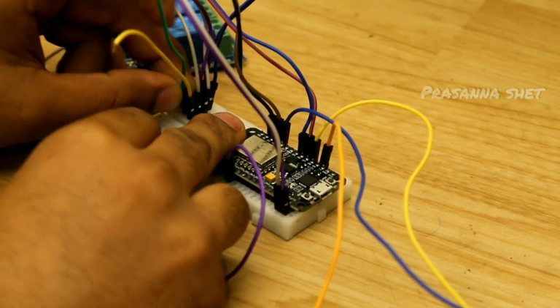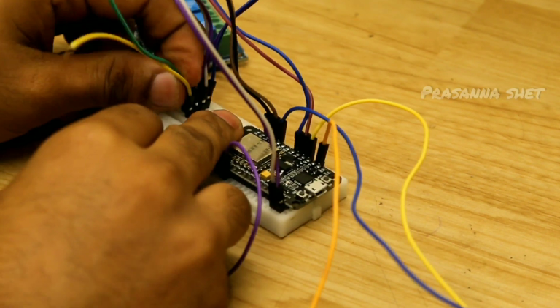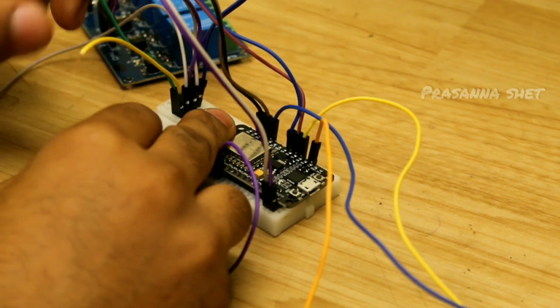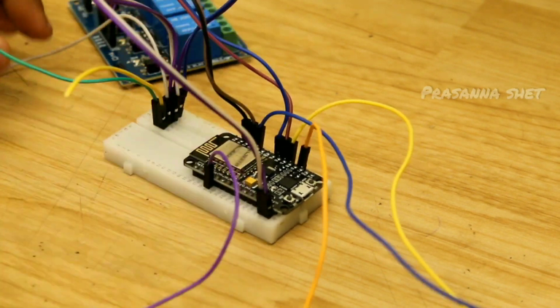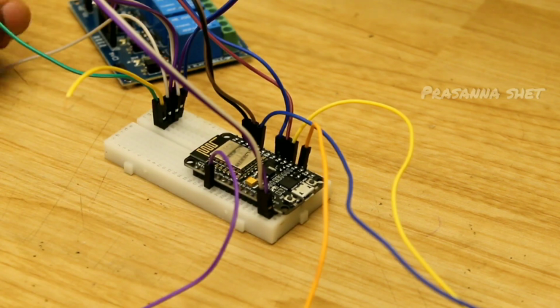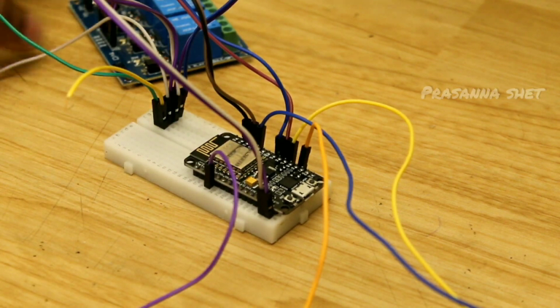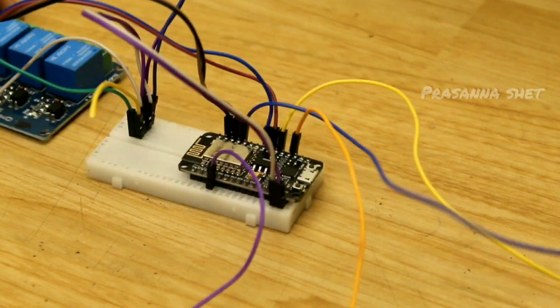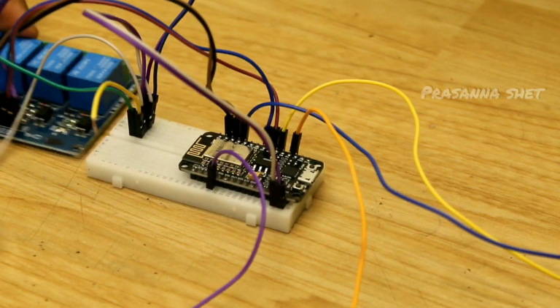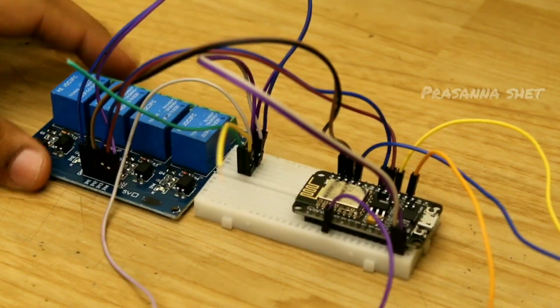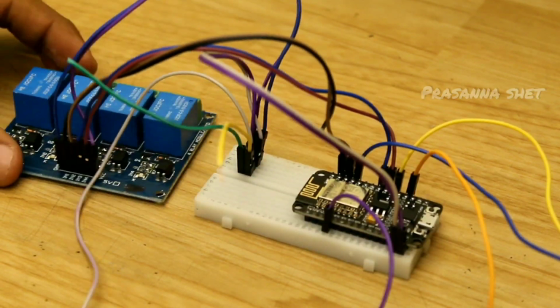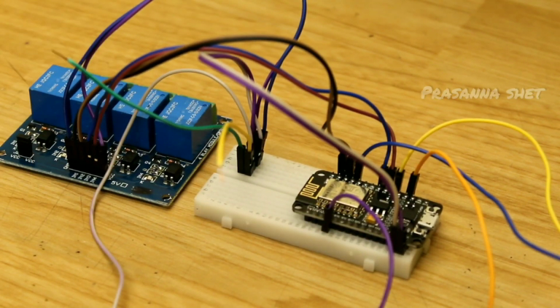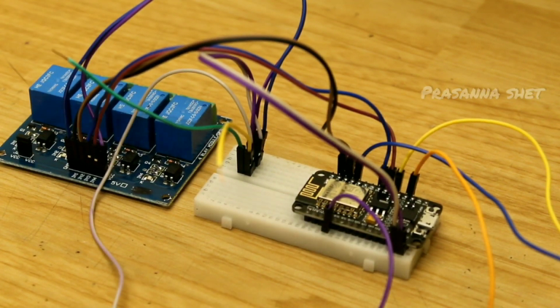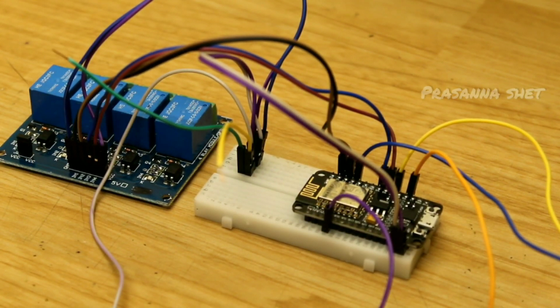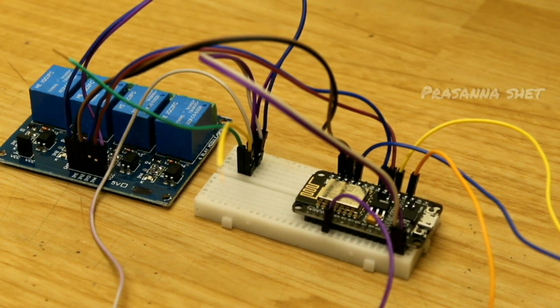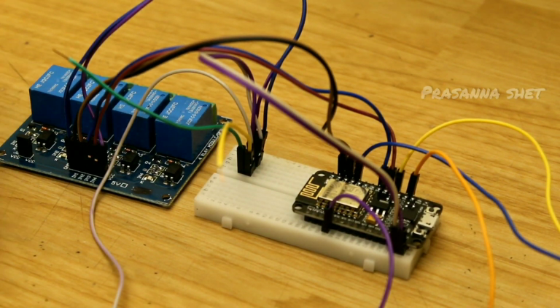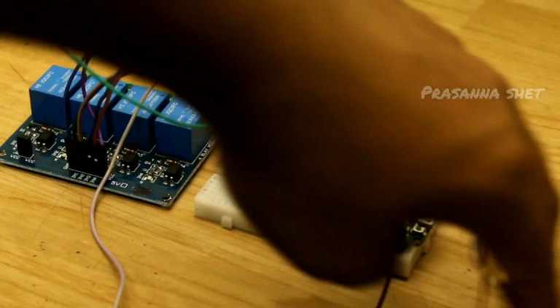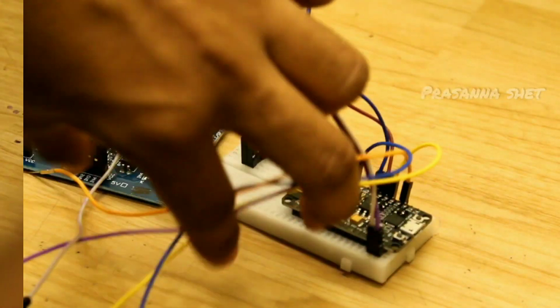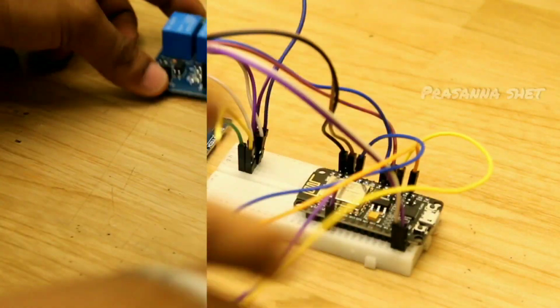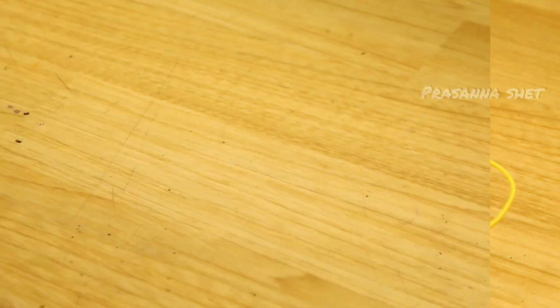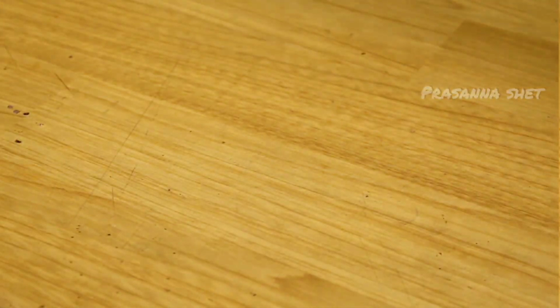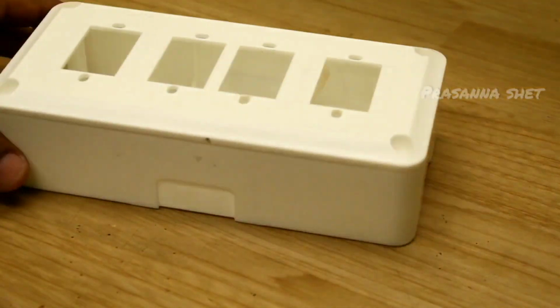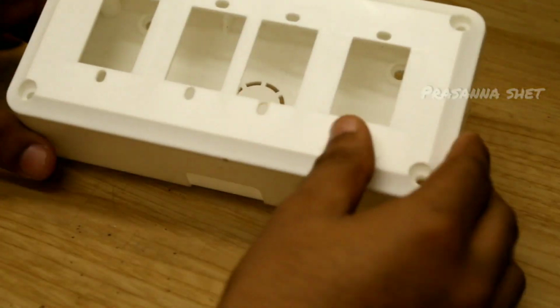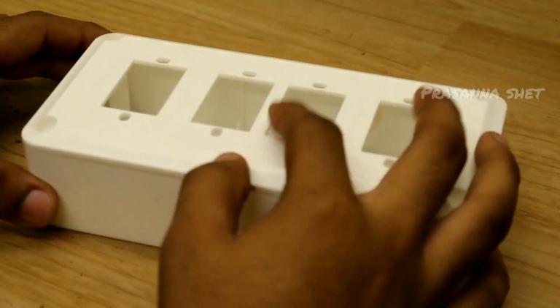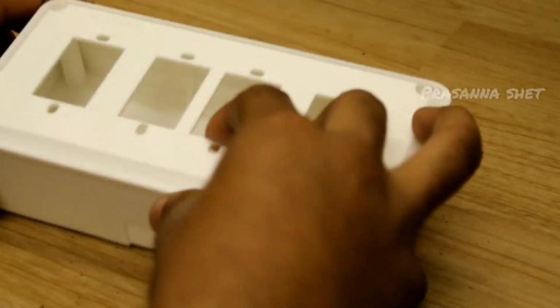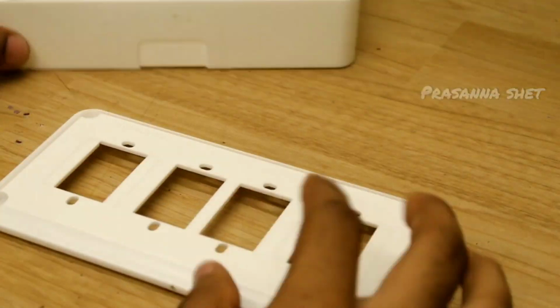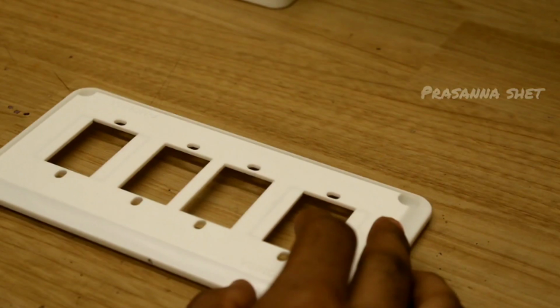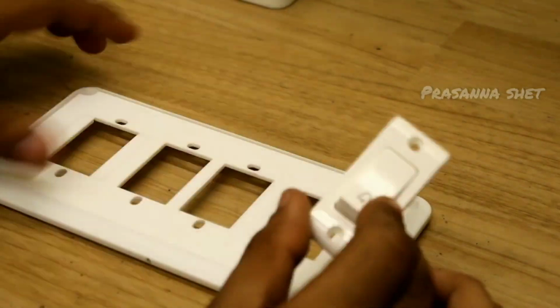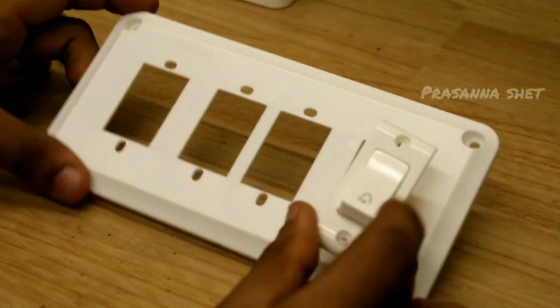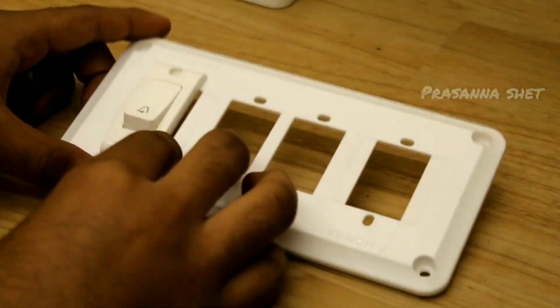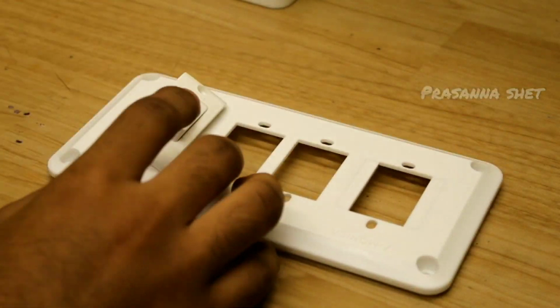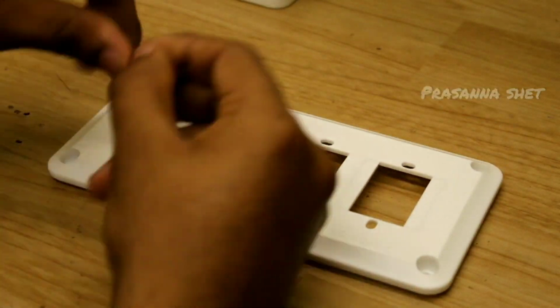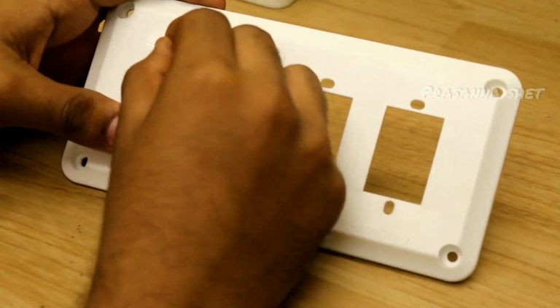Now, a 5-volt power supply is provided to turn on the circuit. For the manual switching, we have used bell switches.